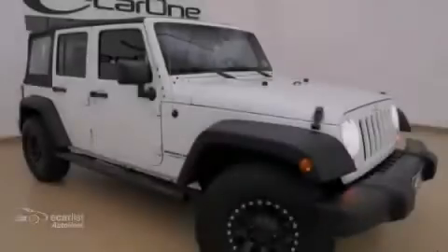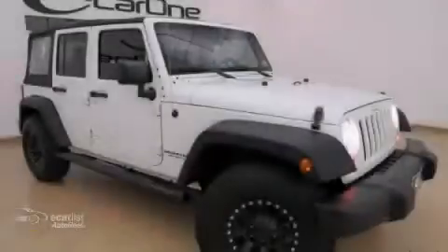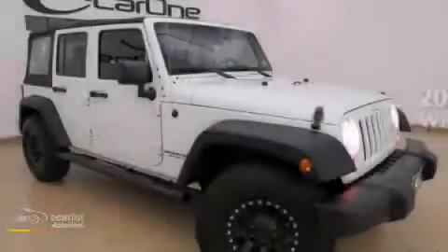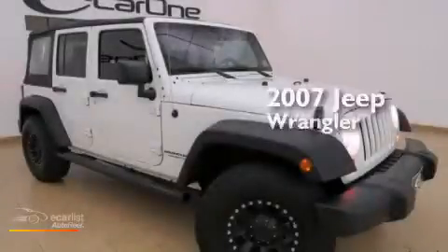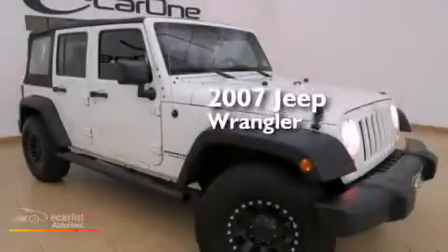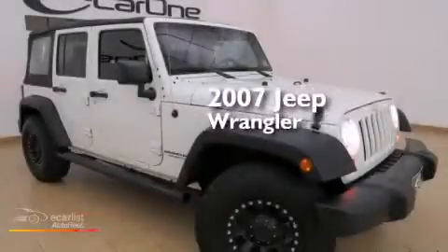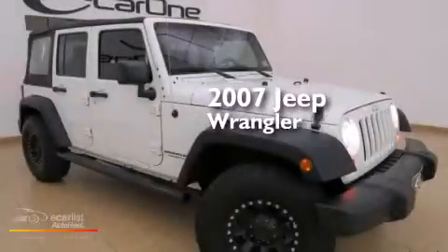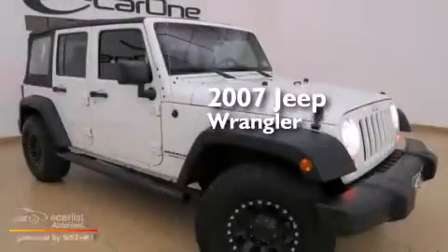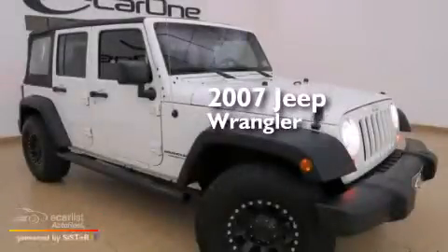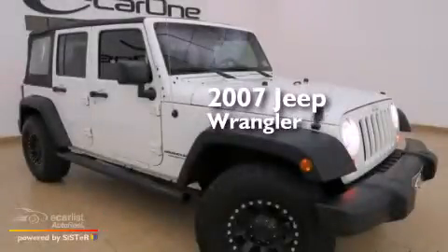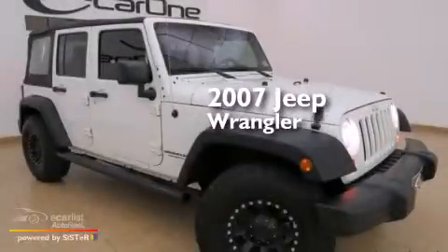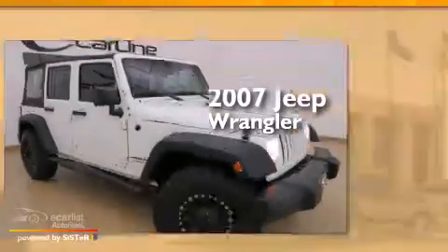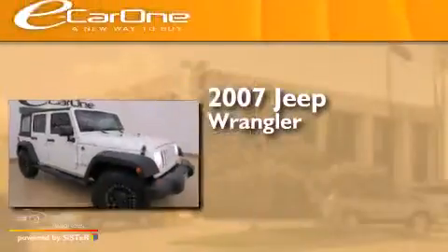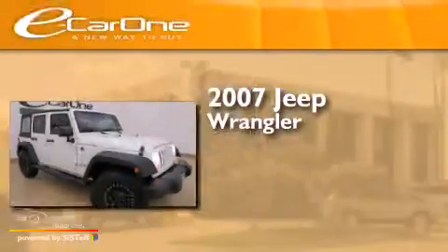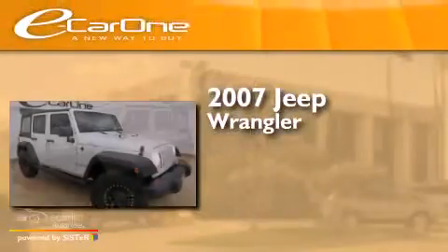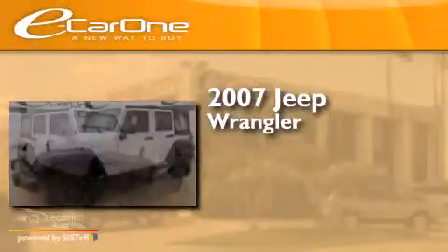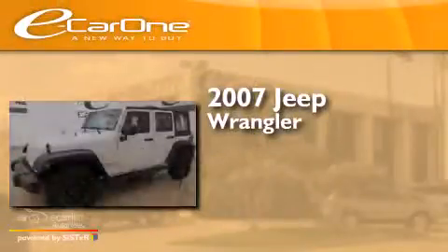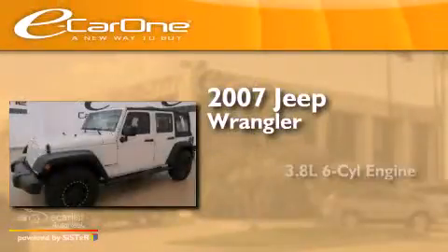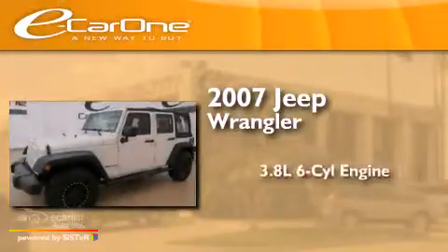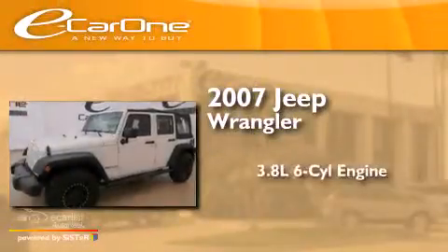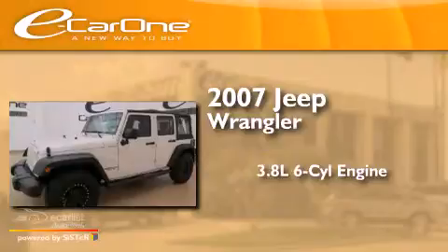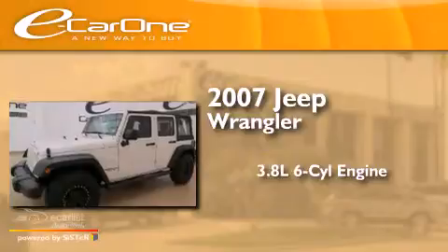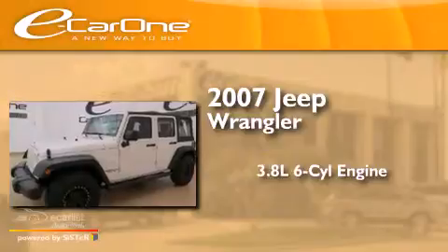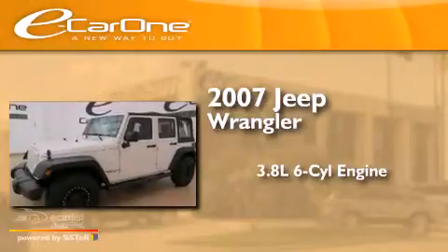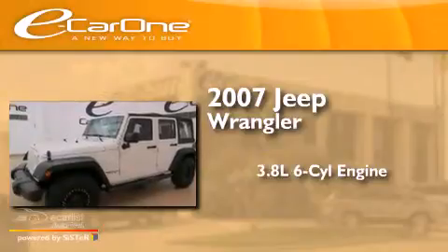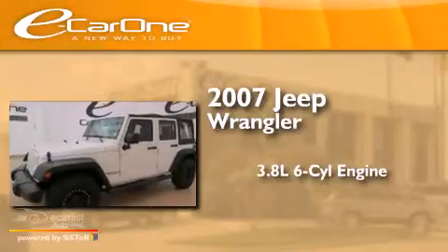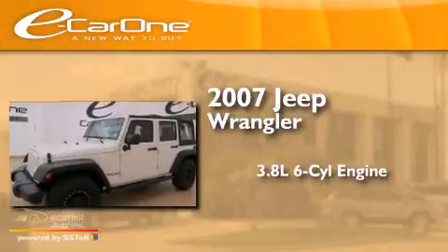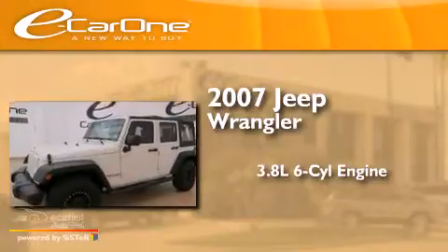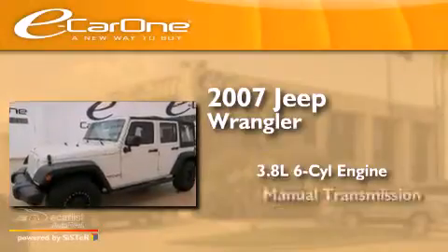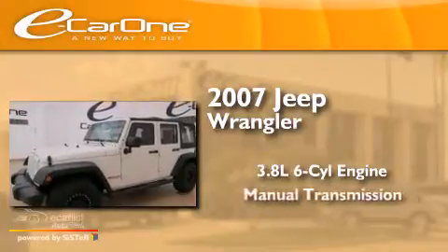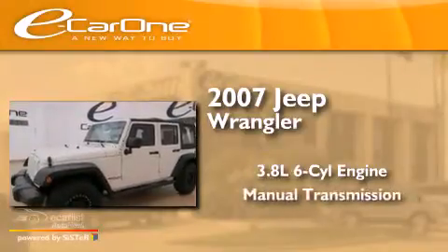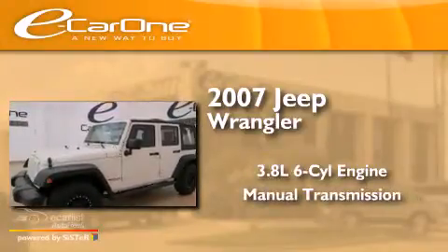This is a 2007 Jeep Wrangler. It has a 3.8 liter 6-cylinder engine and a manual transmission.